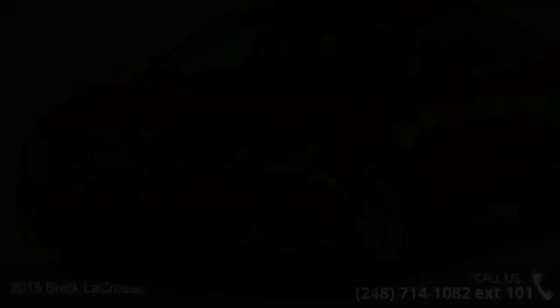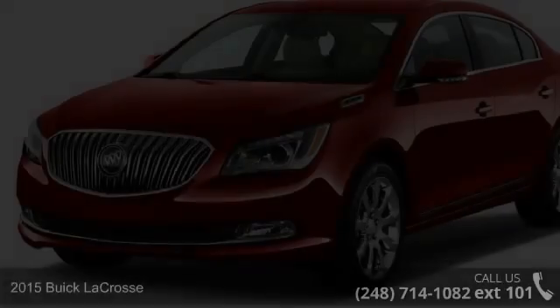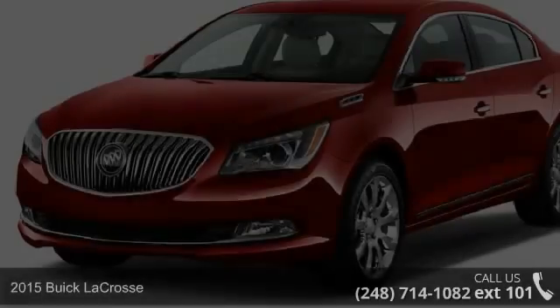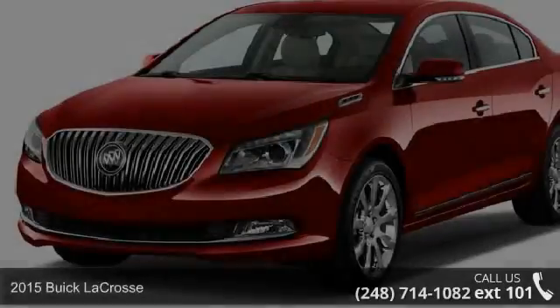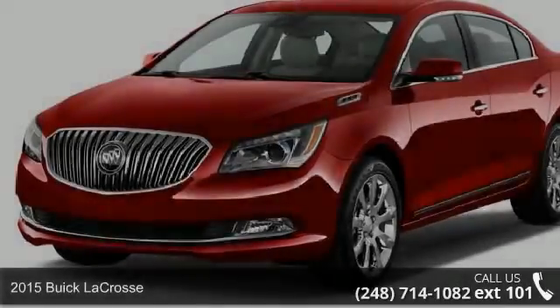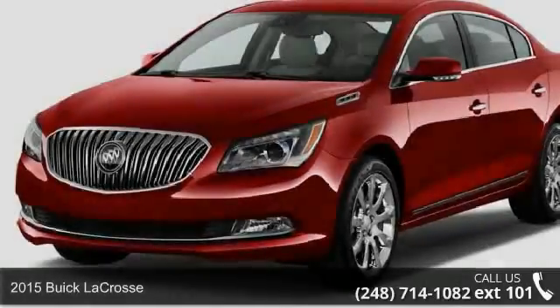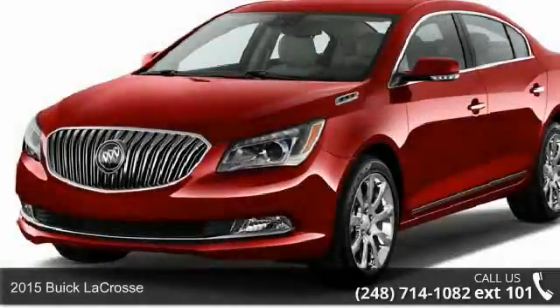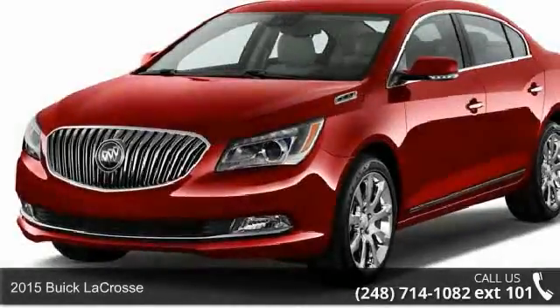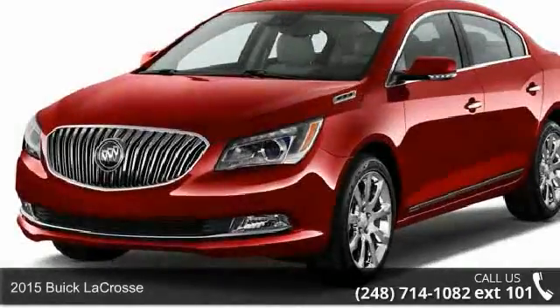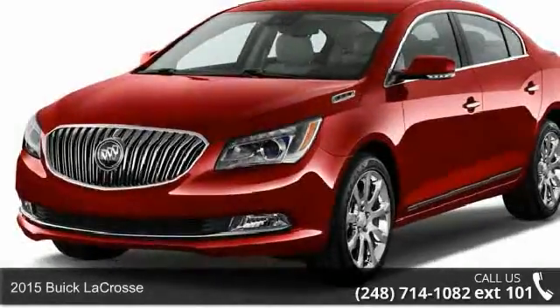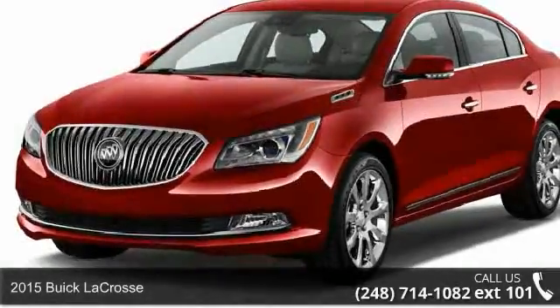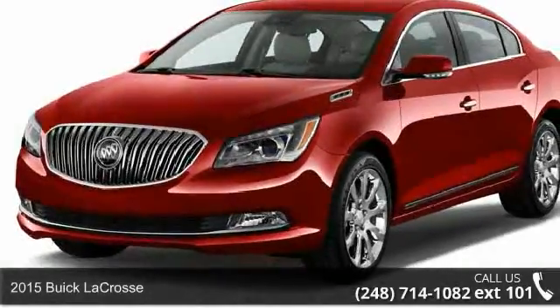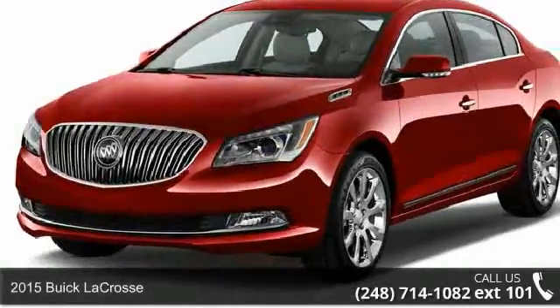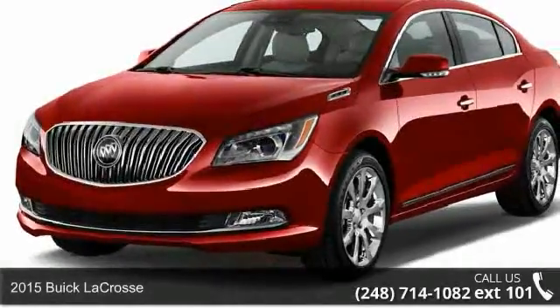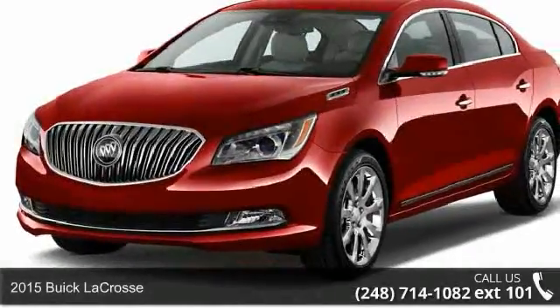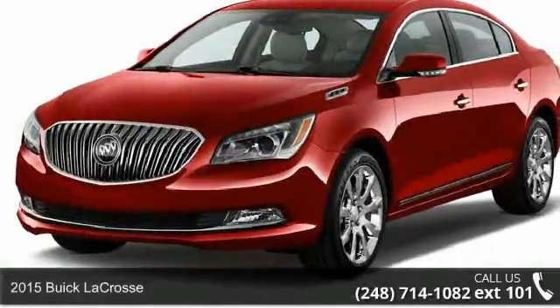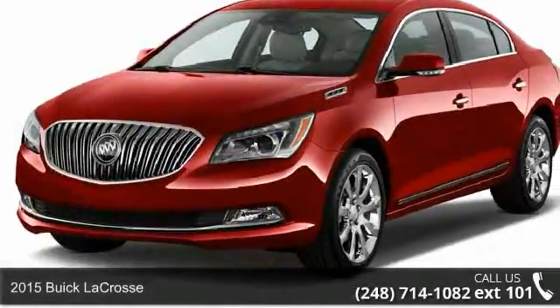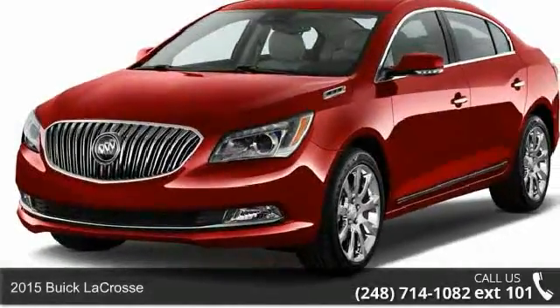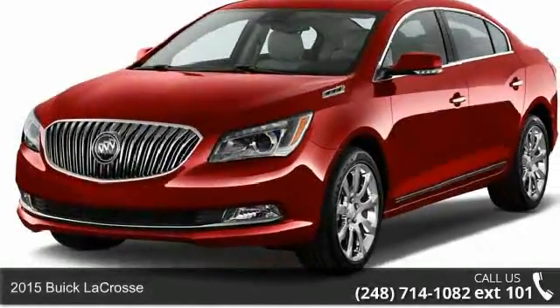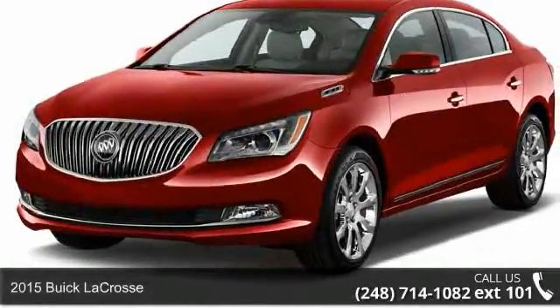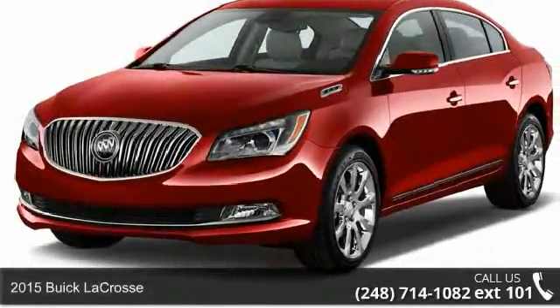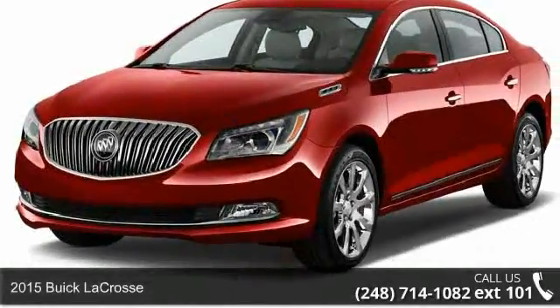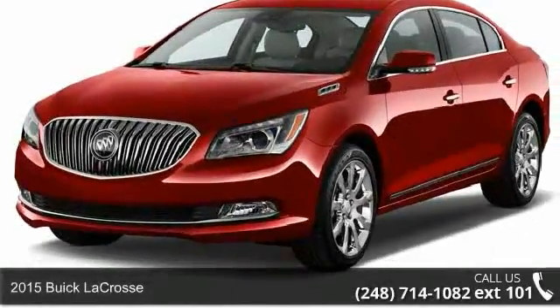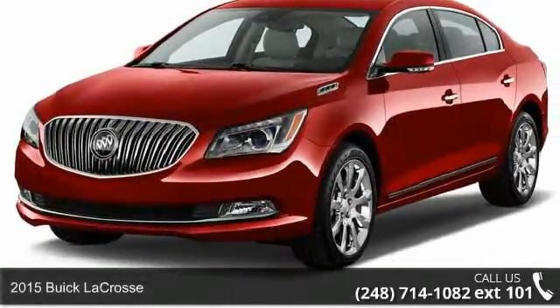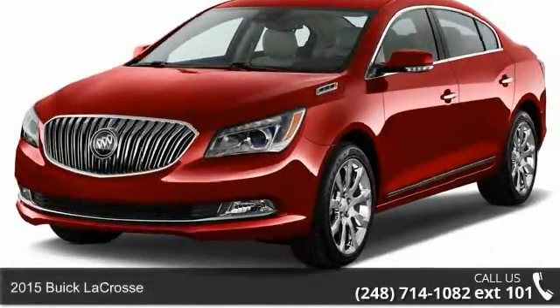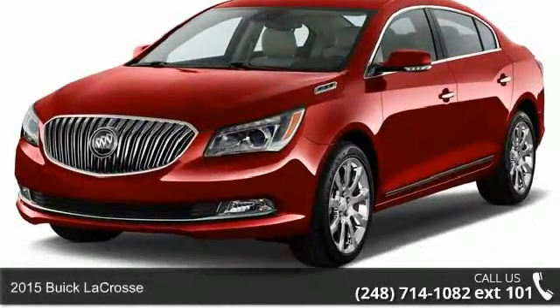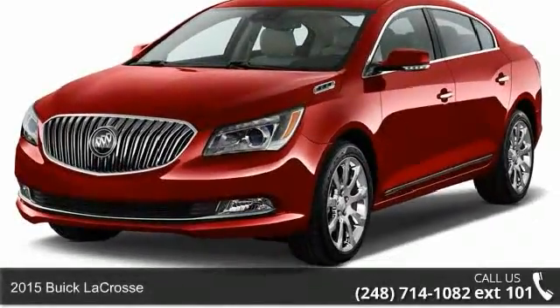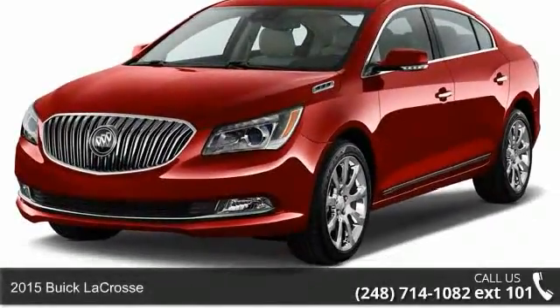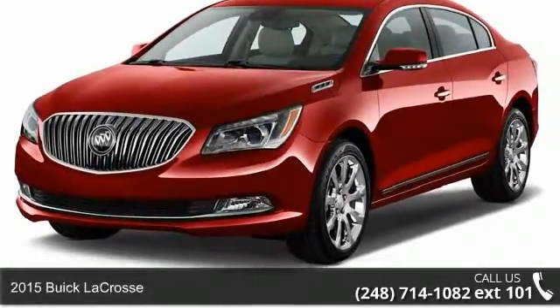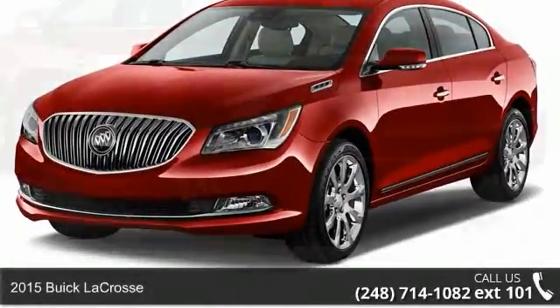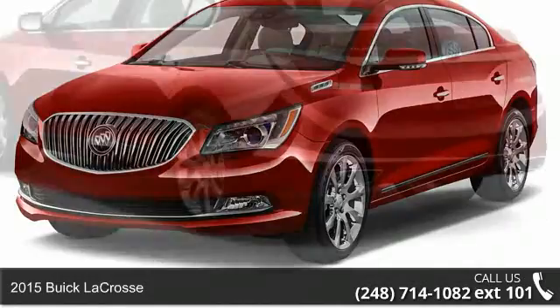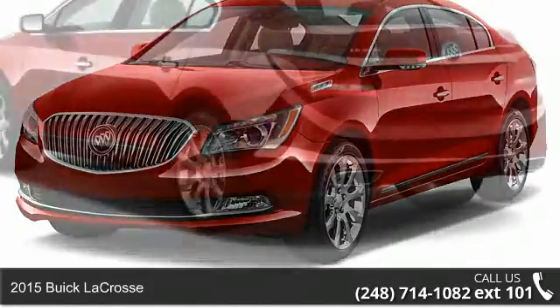Check out this 2015 Buick LaCrosse. This may be the set of wheels you've been looking for.